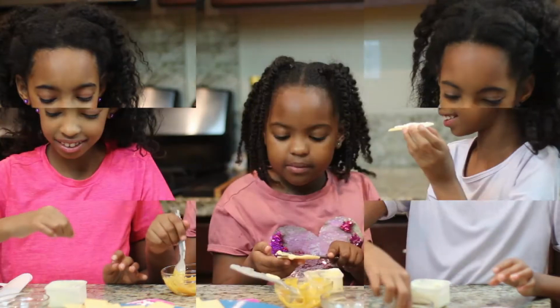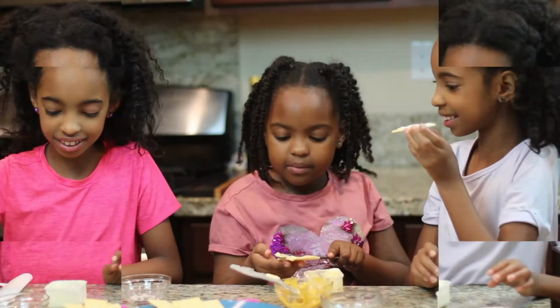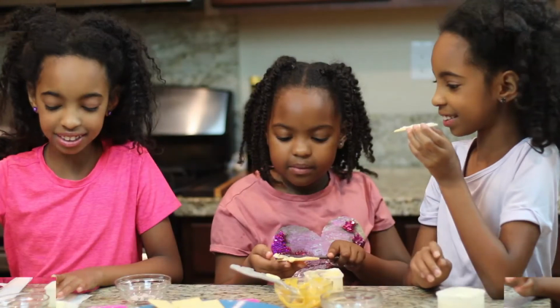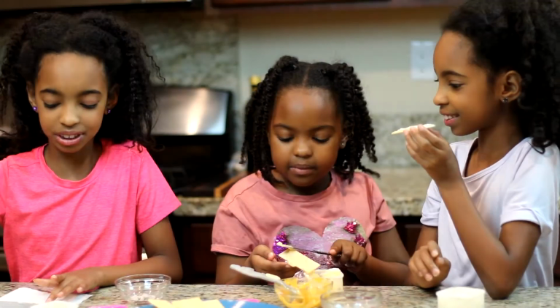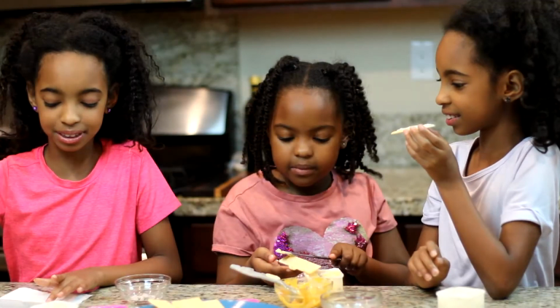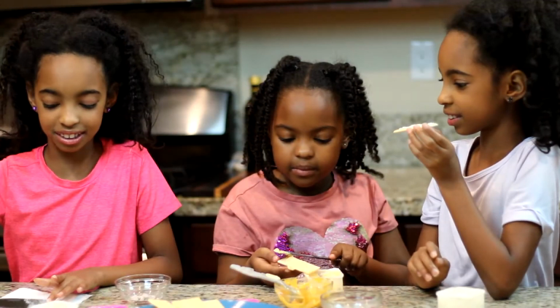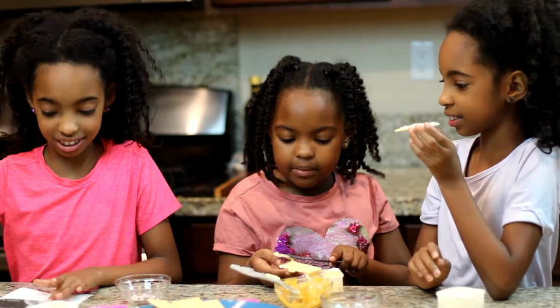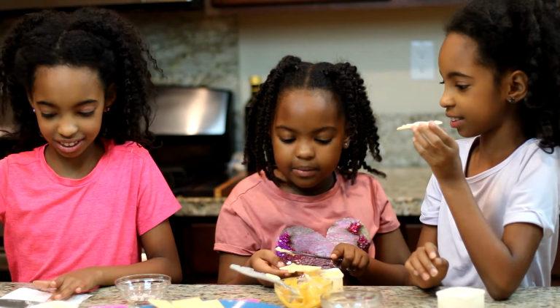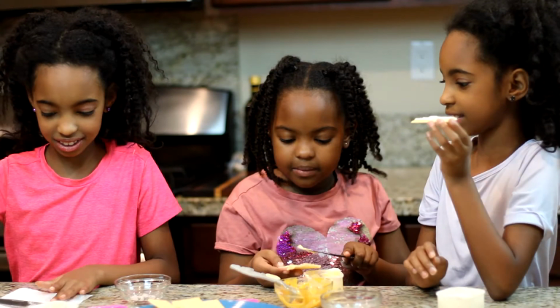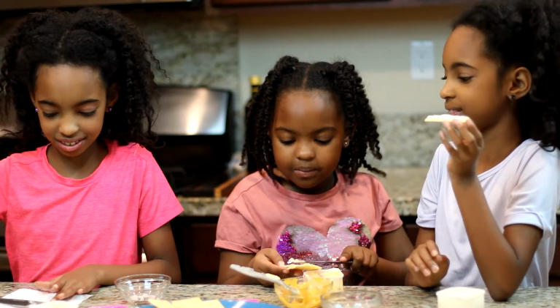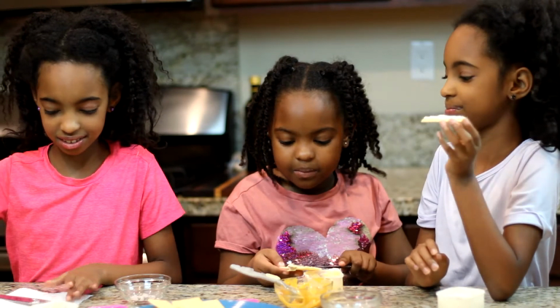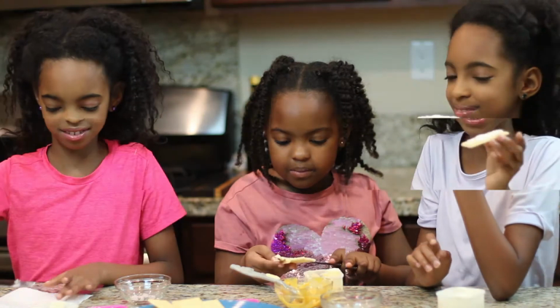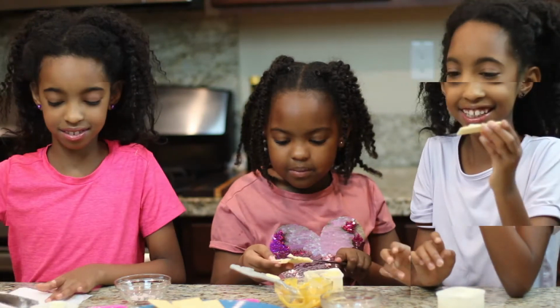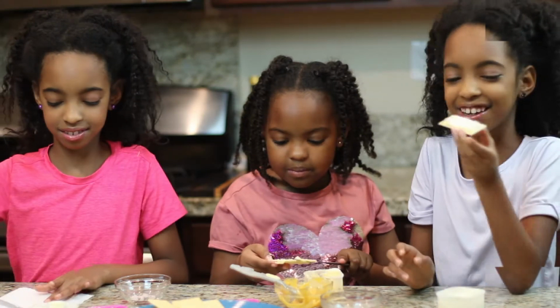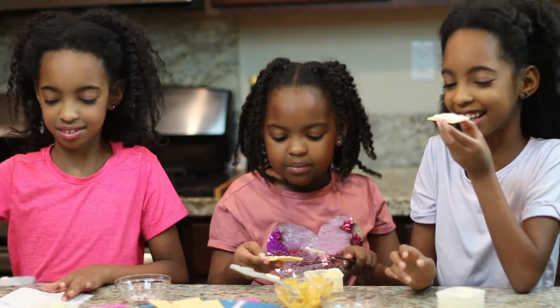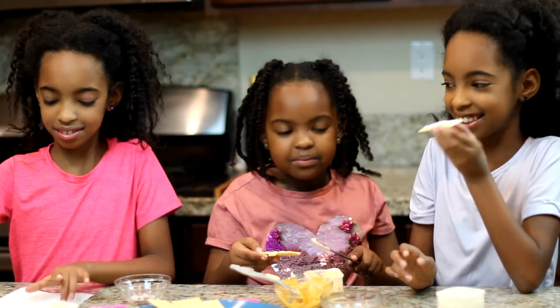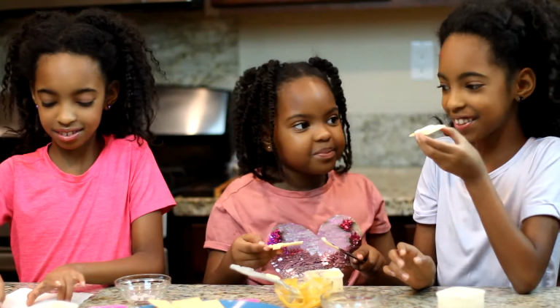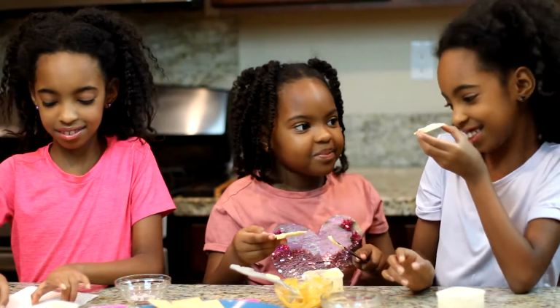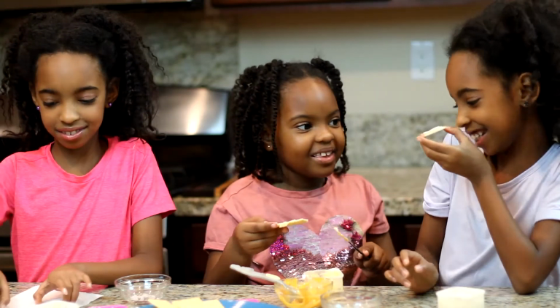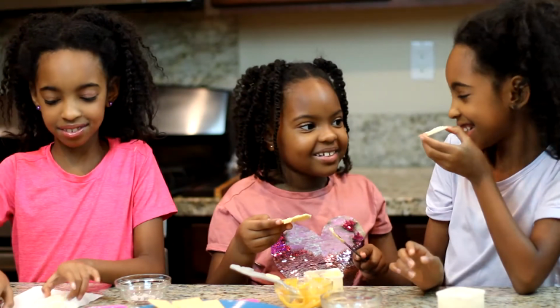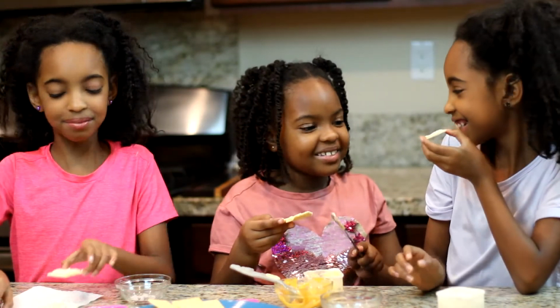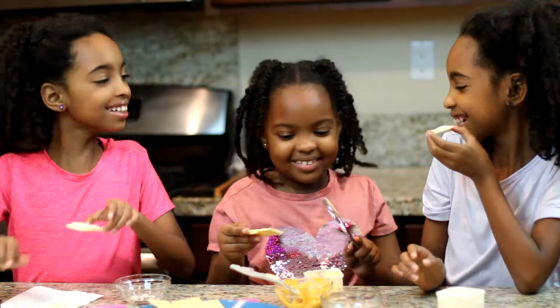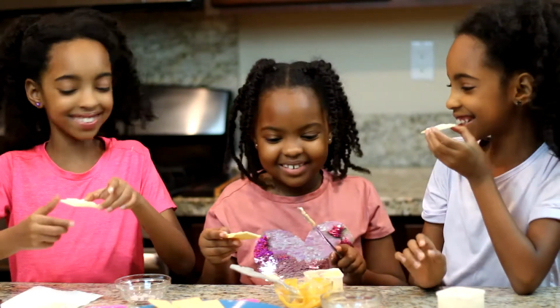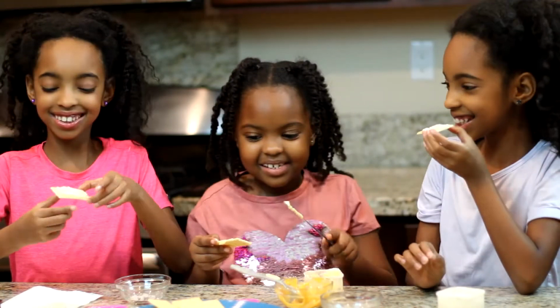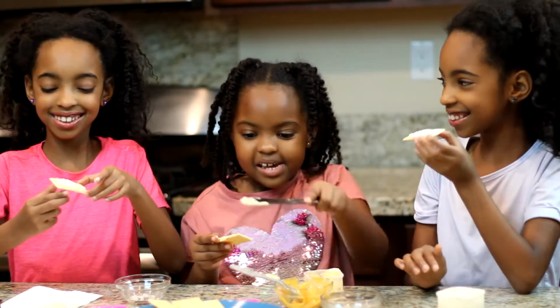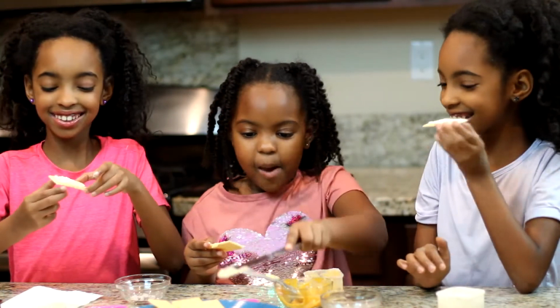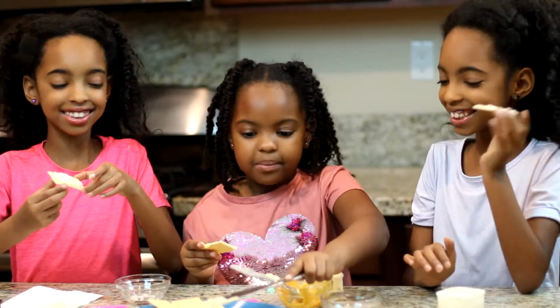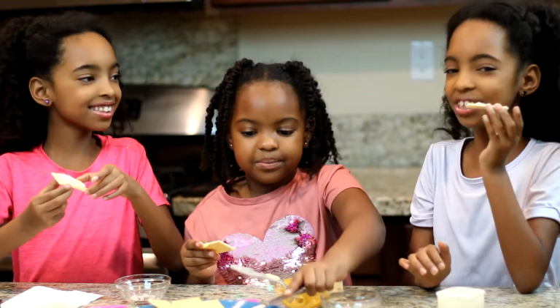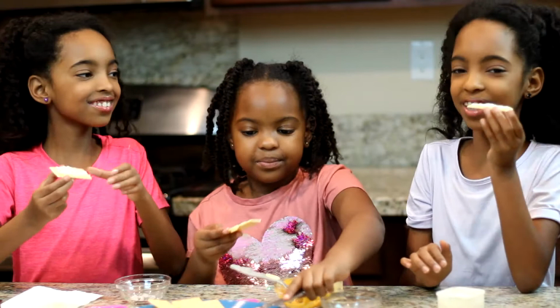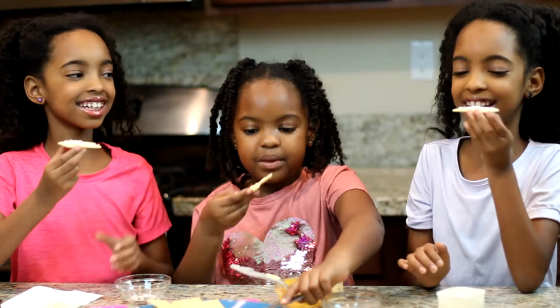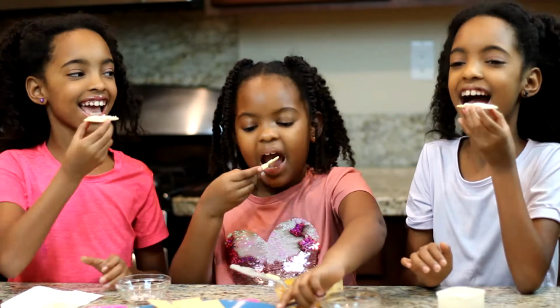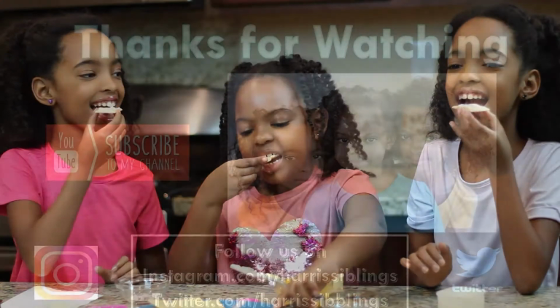This is going to be delicious. Okay guys, I'm going to try it. Three, two, one. Let's start.